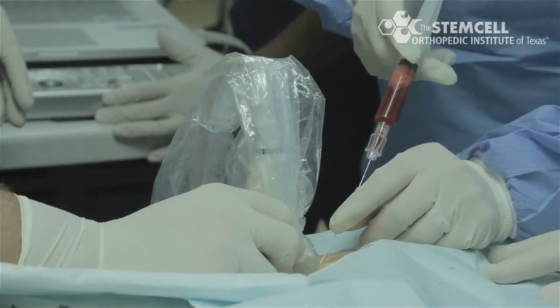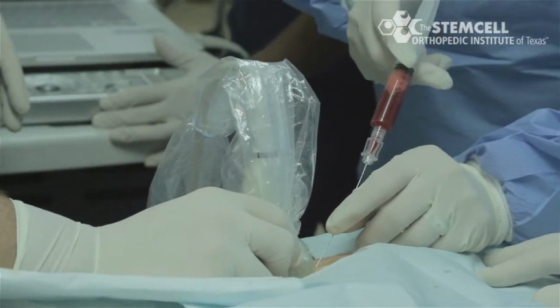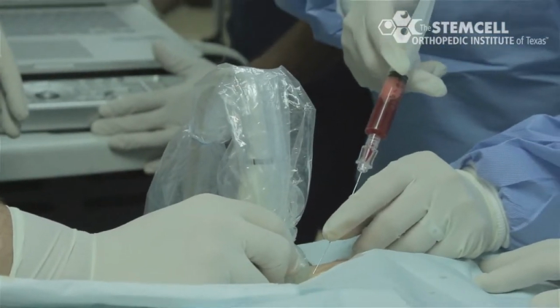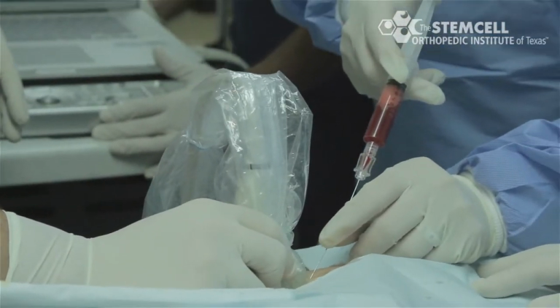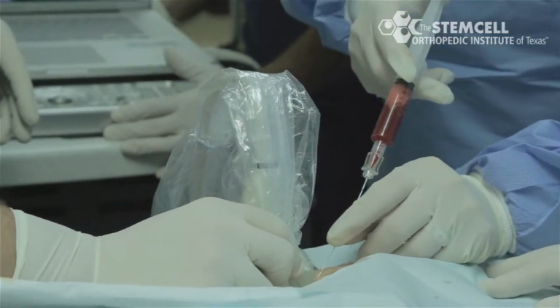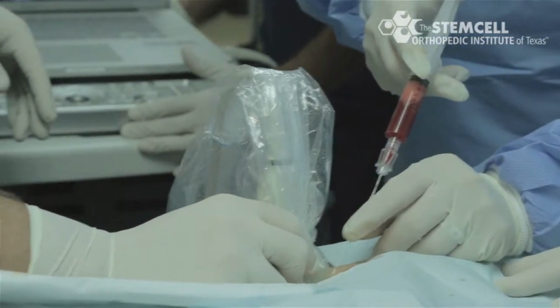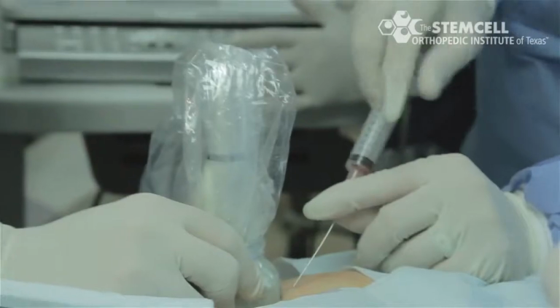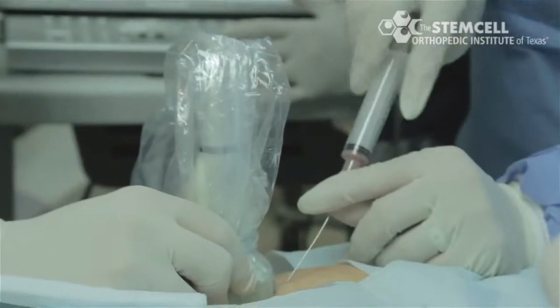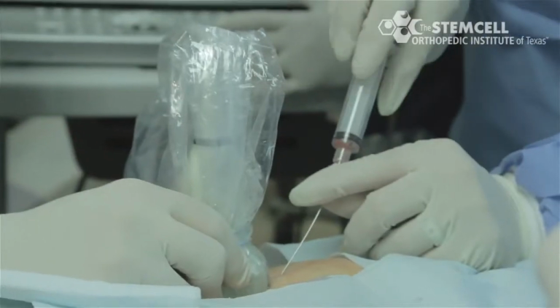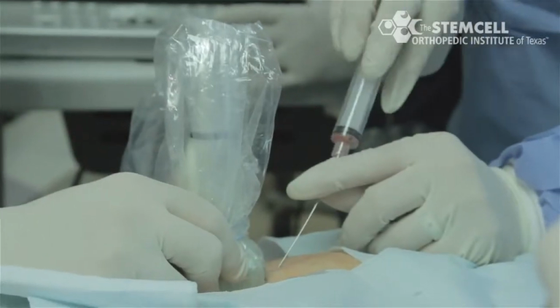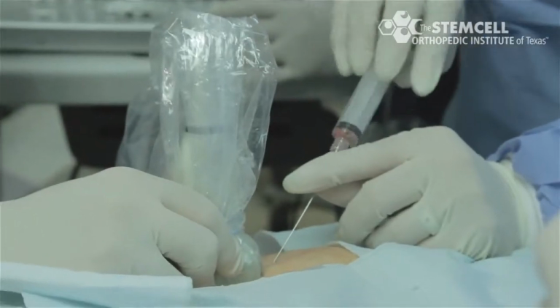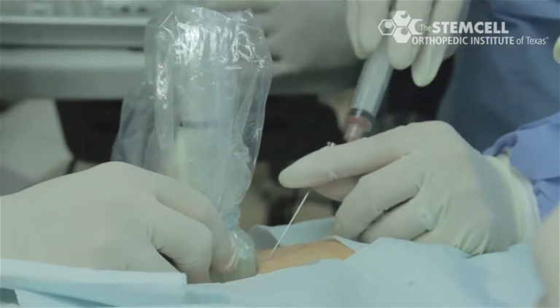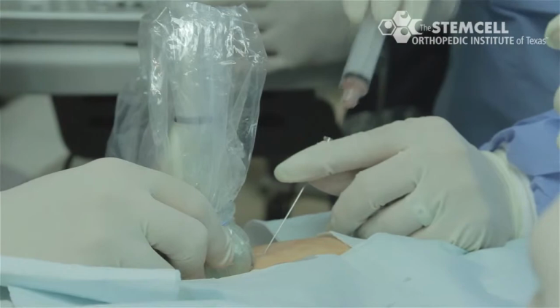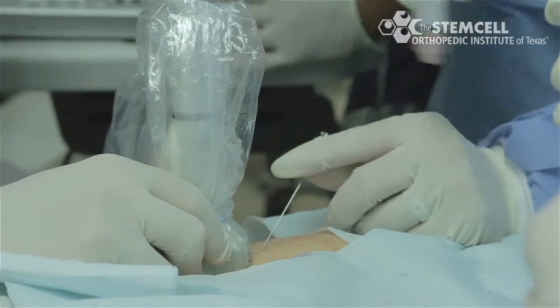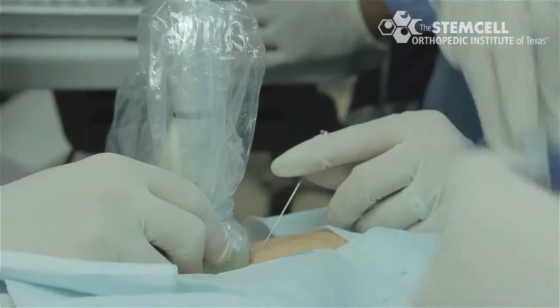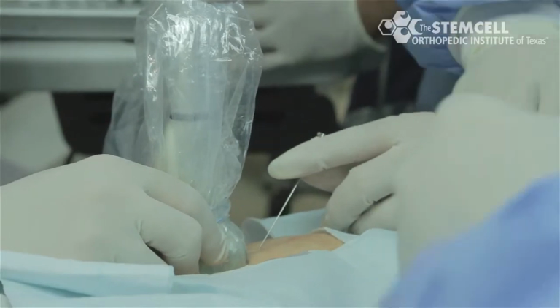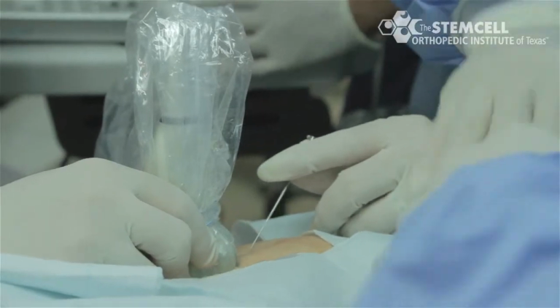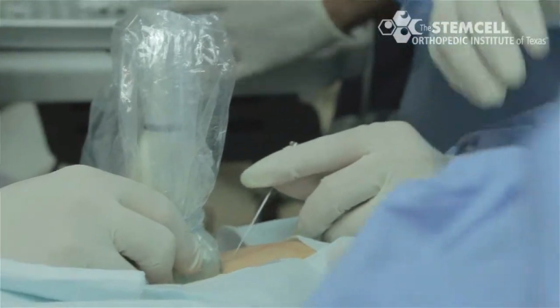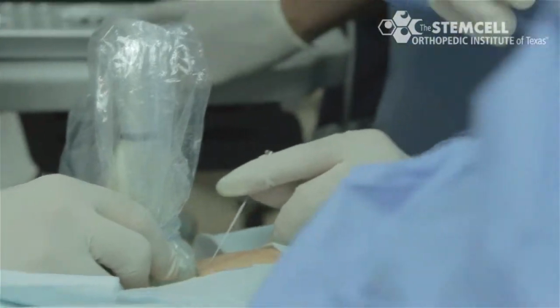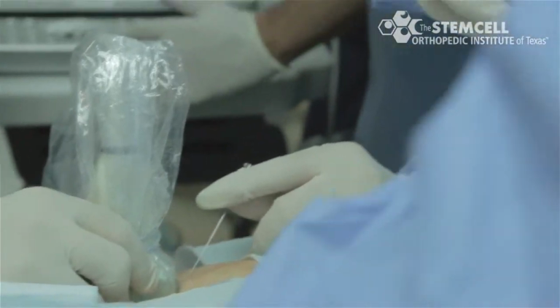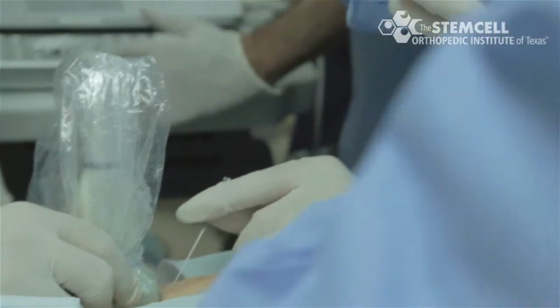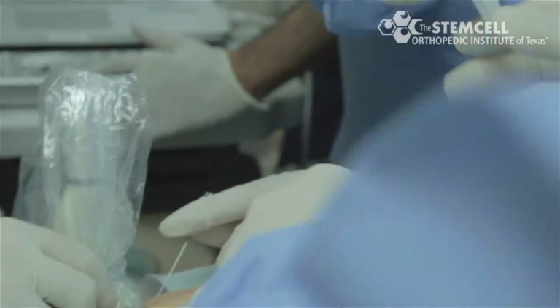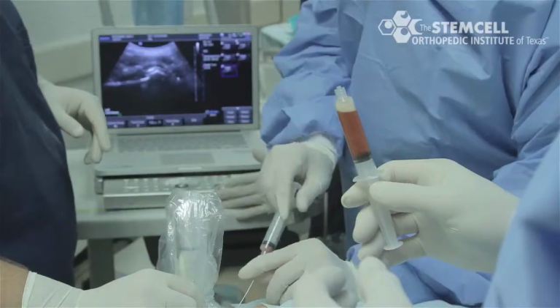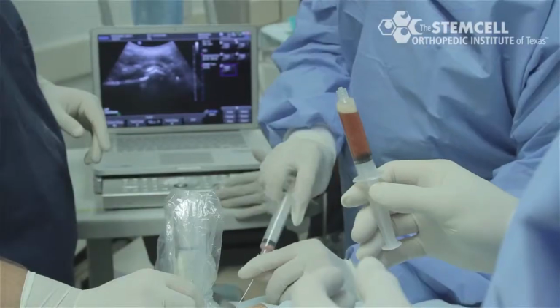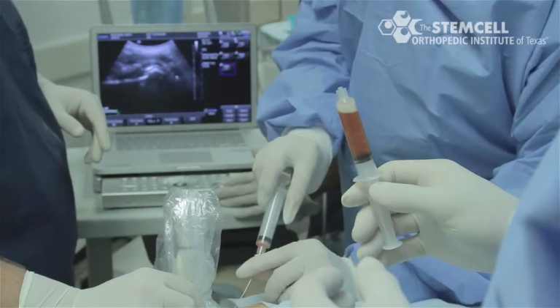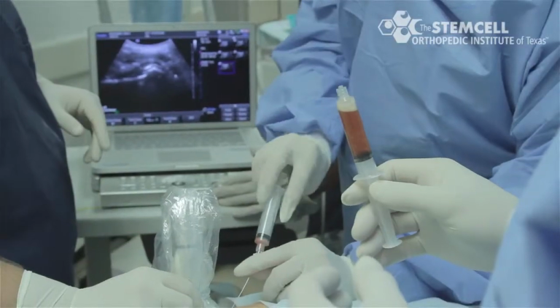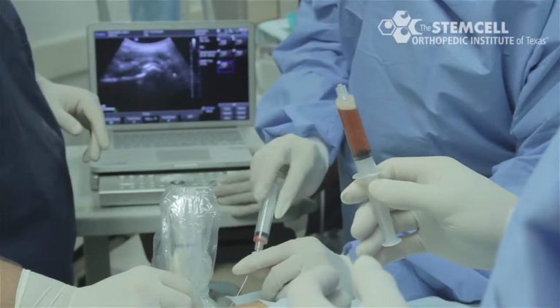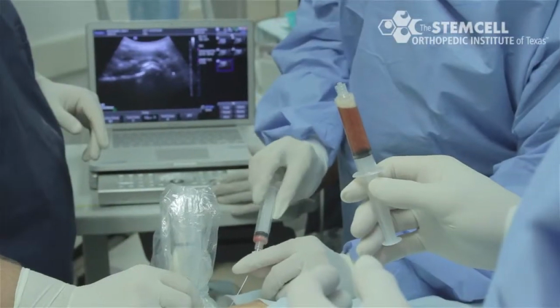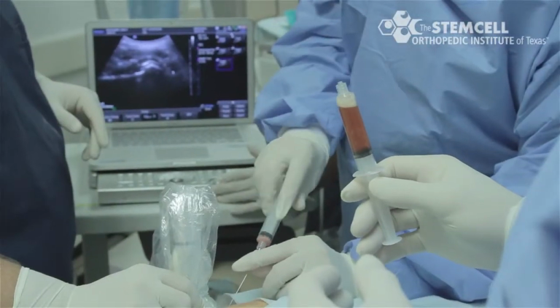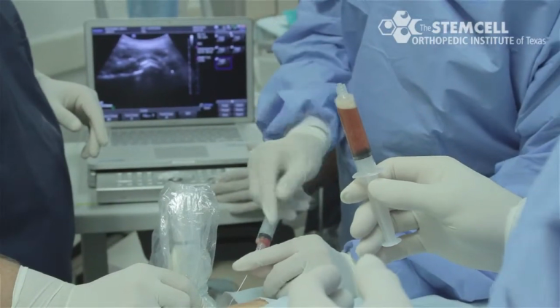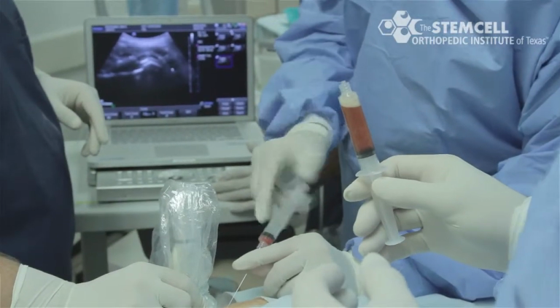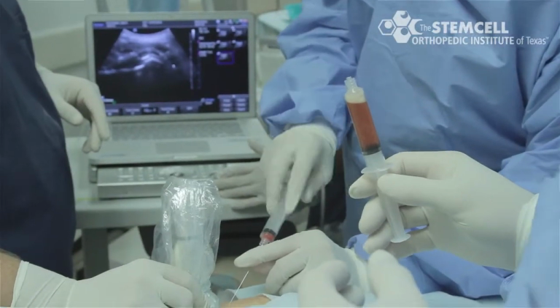The growth factors in the platelet-rich plasma work with the stem cells to accelerate the healing cascade.